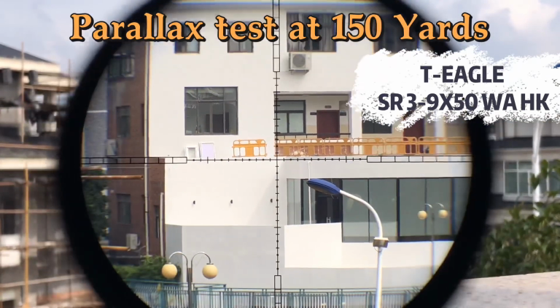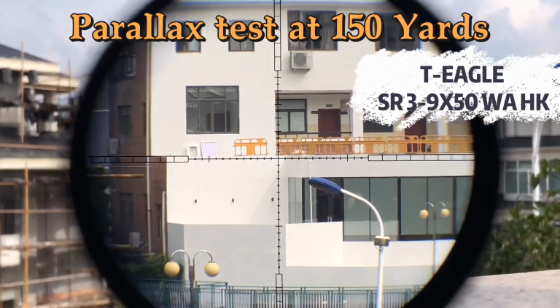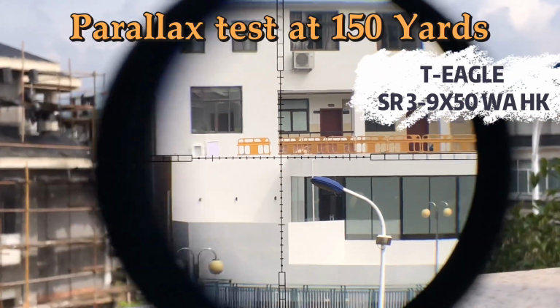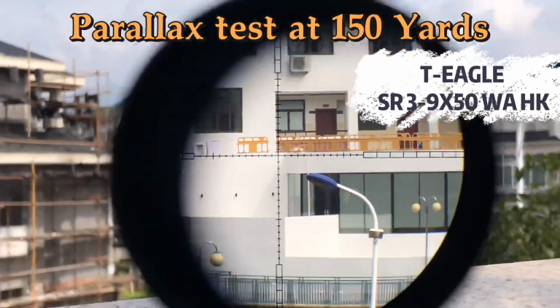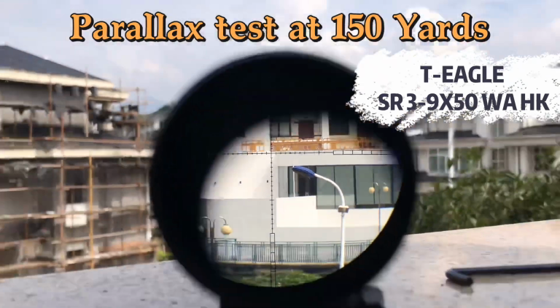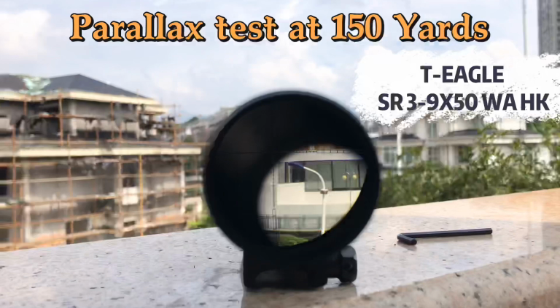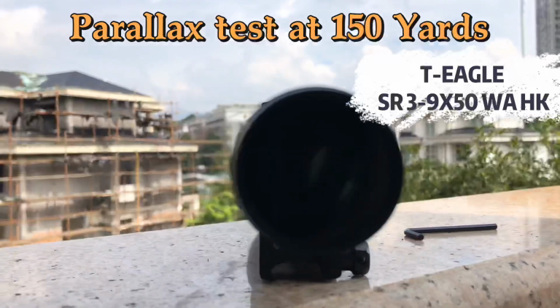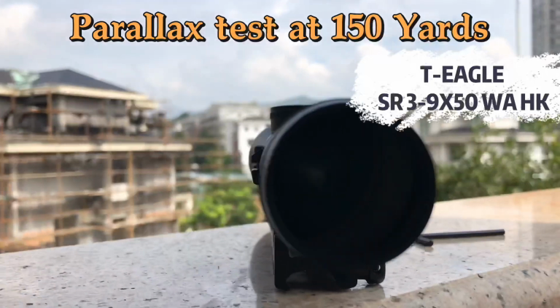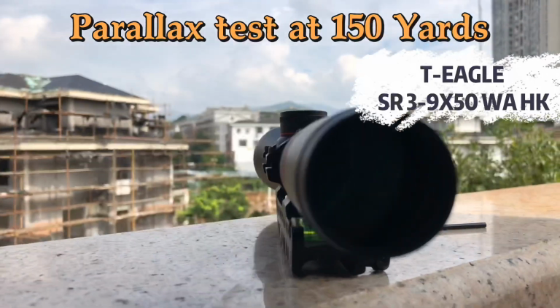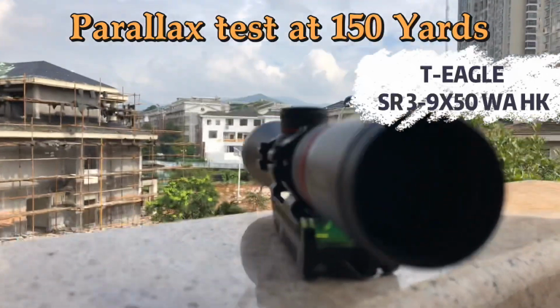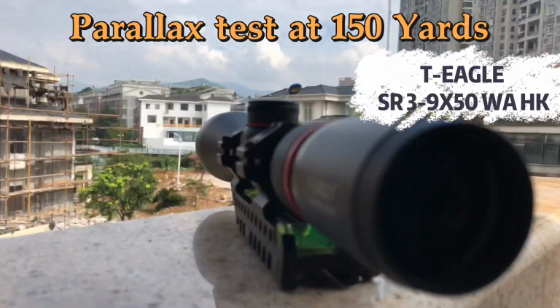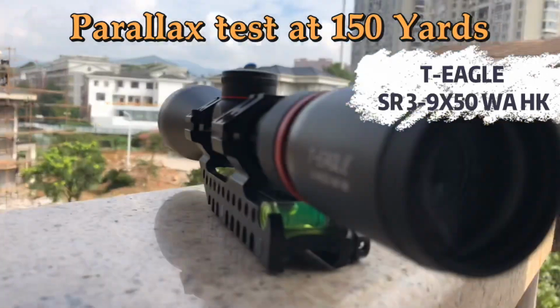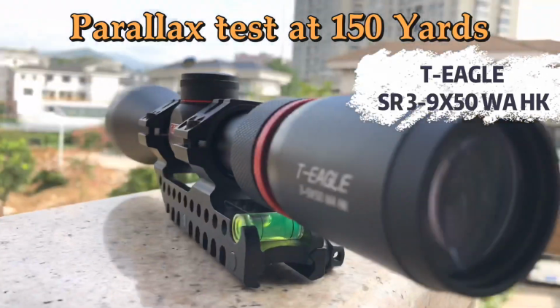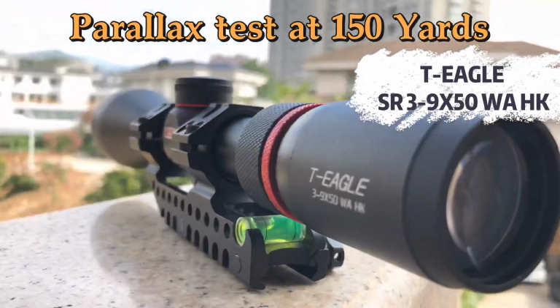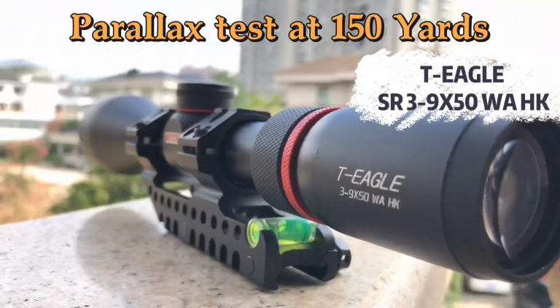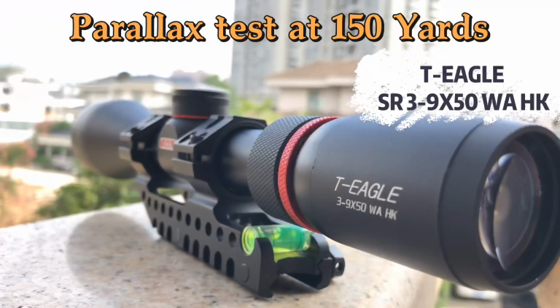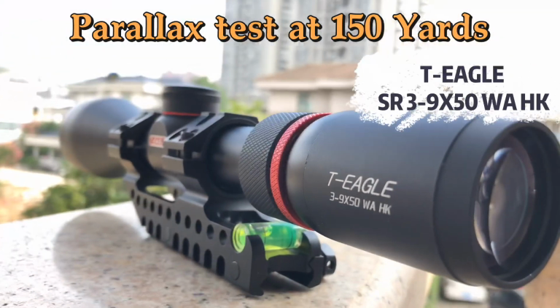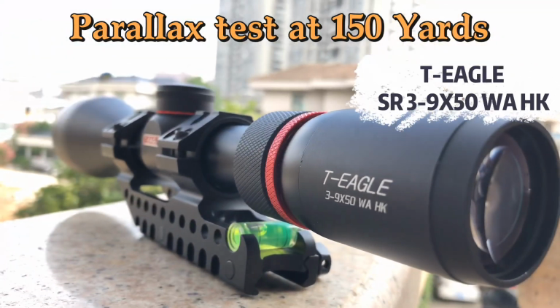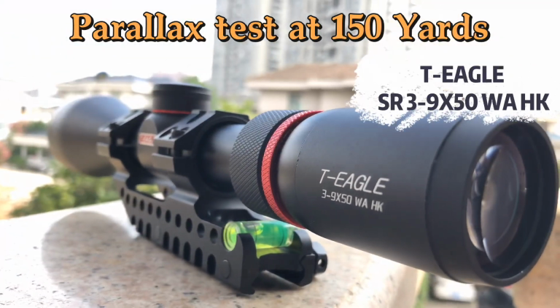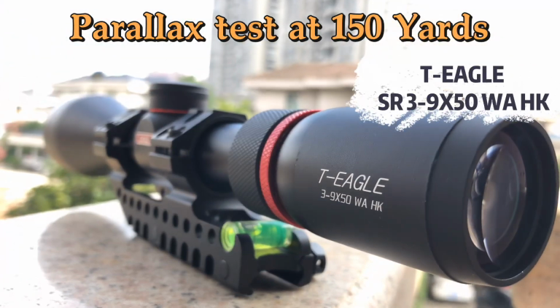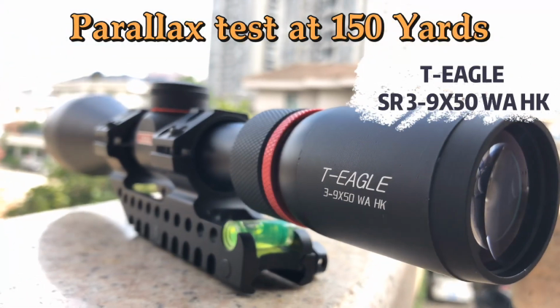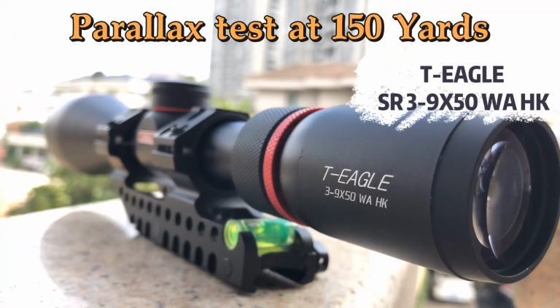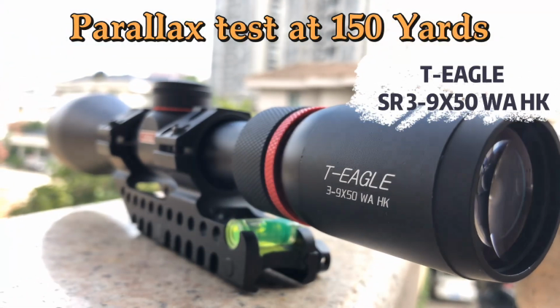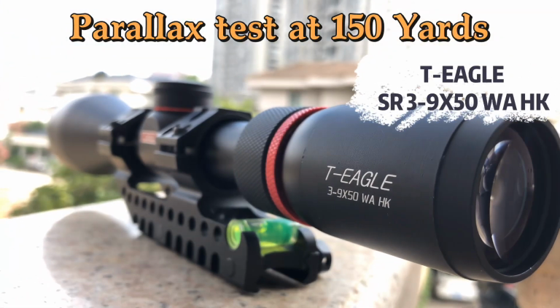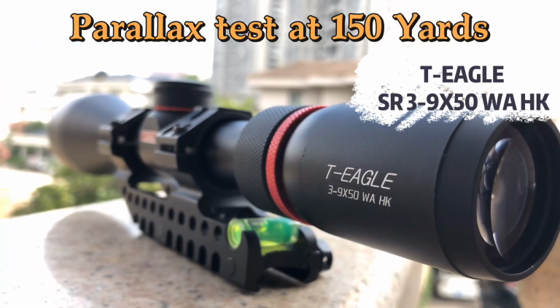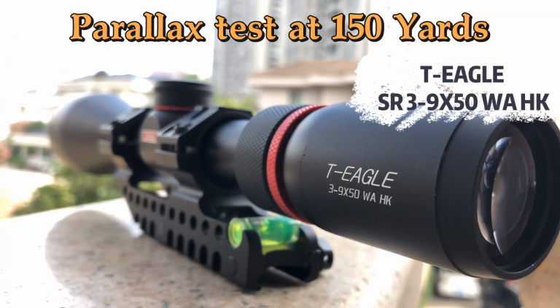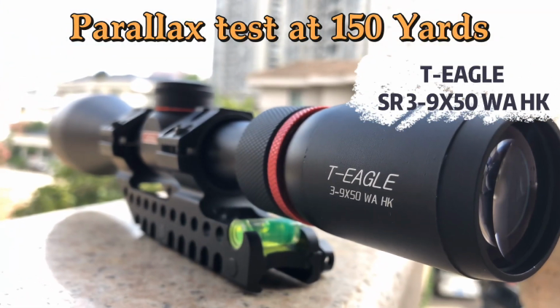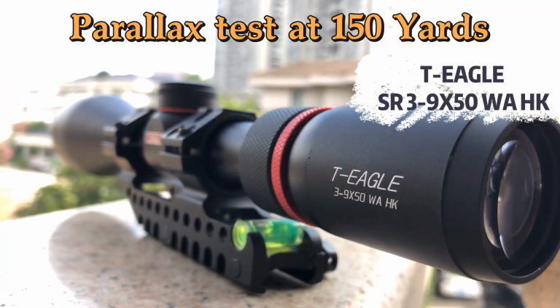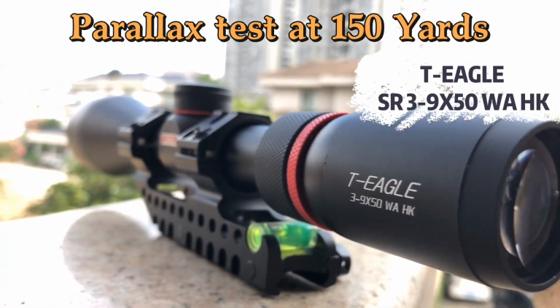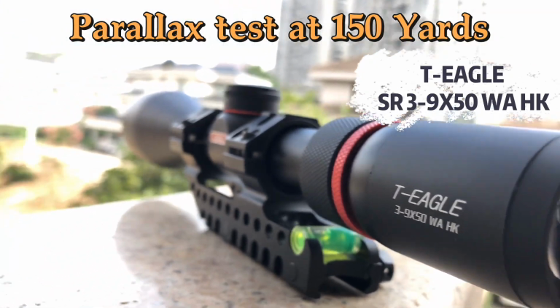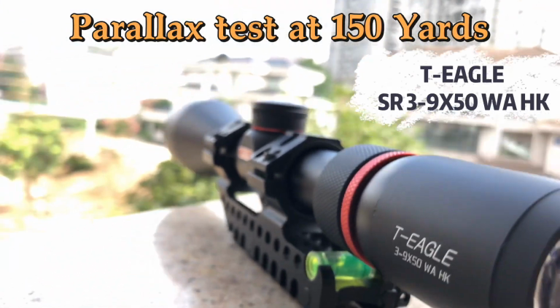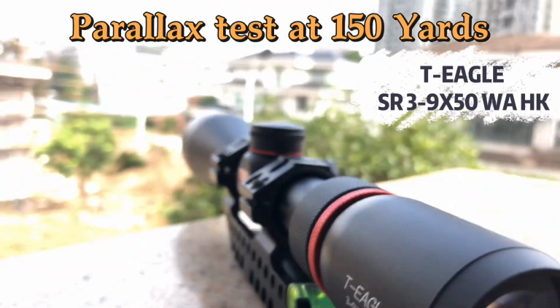So if you like it, you can buy a T-EAGLE SR 3-9x15.